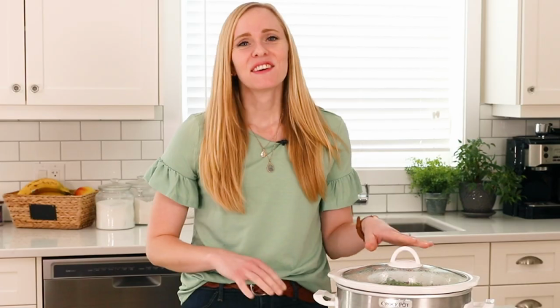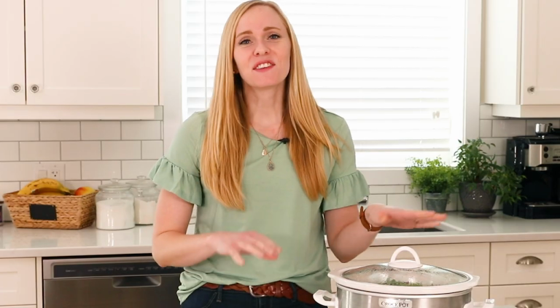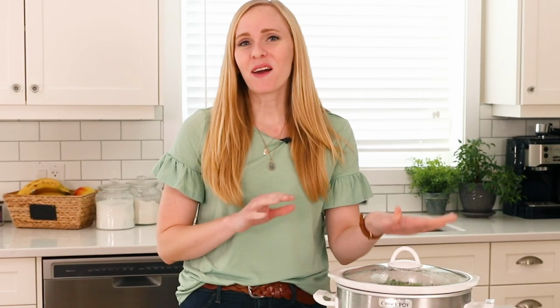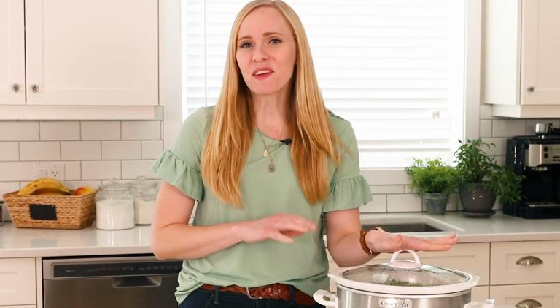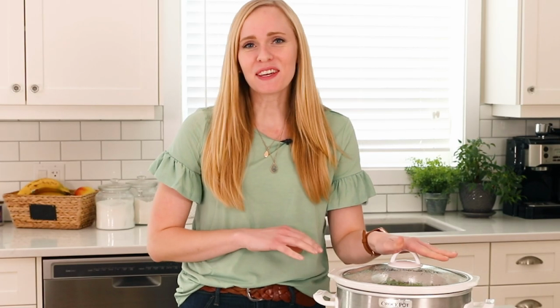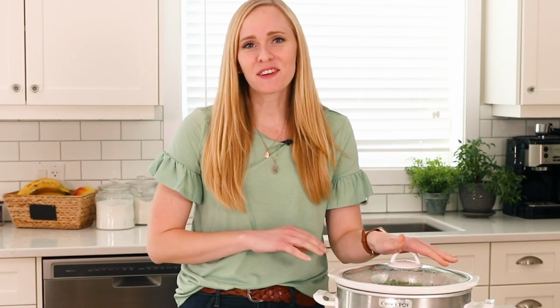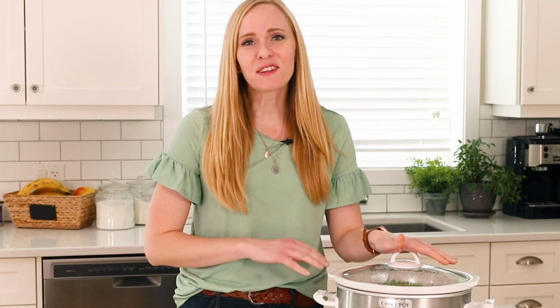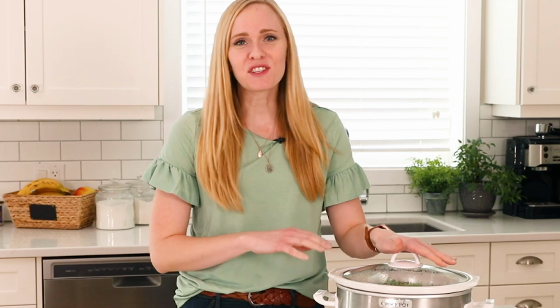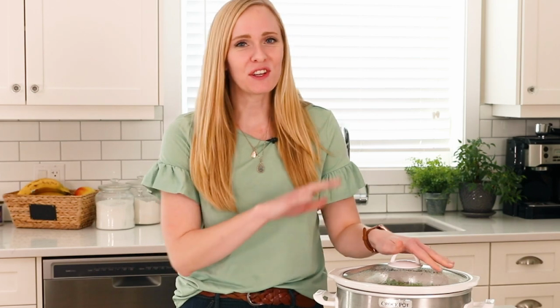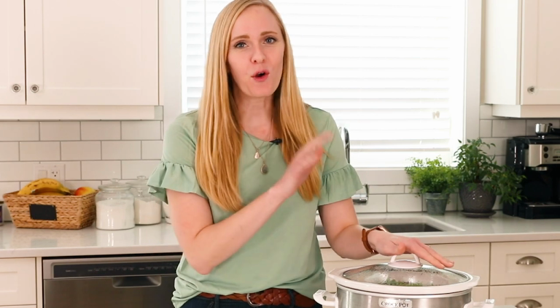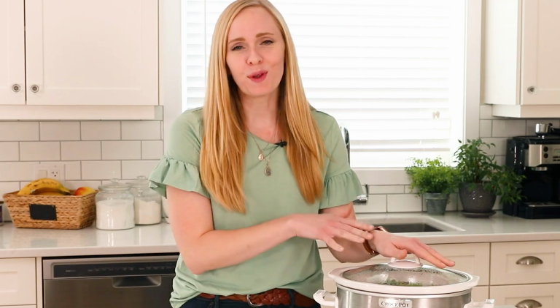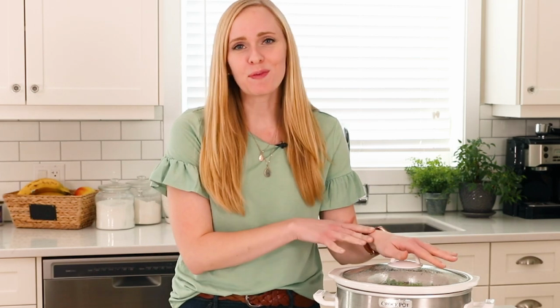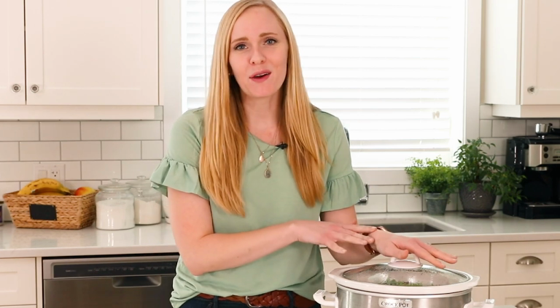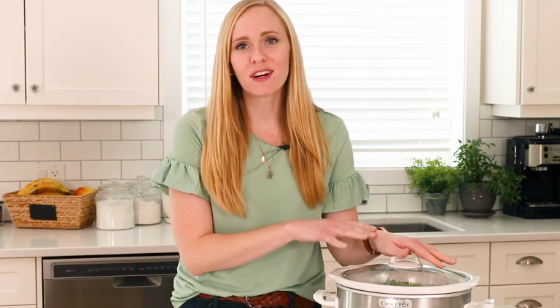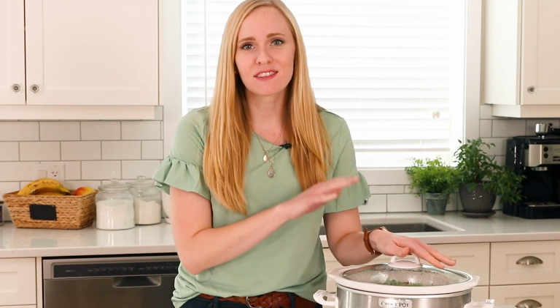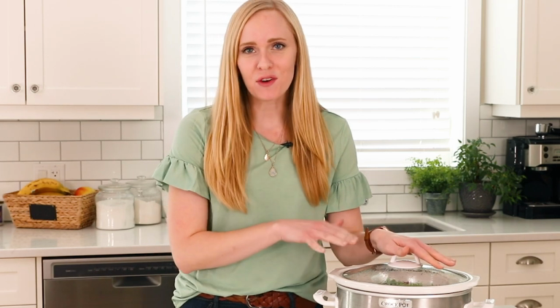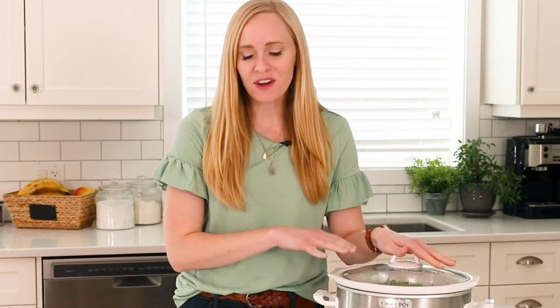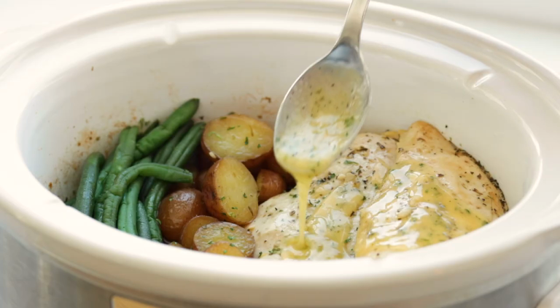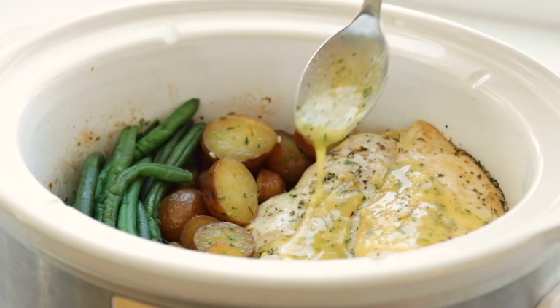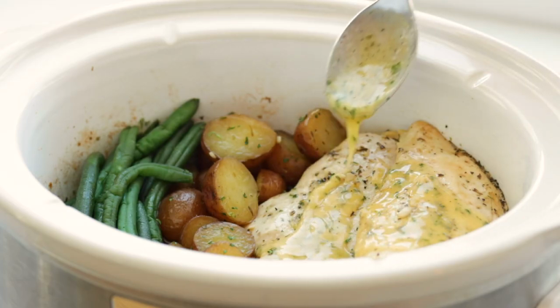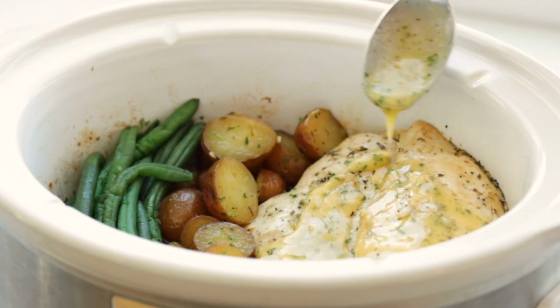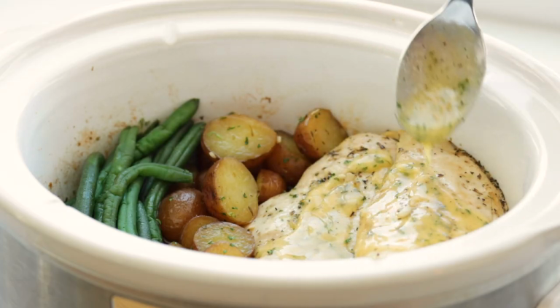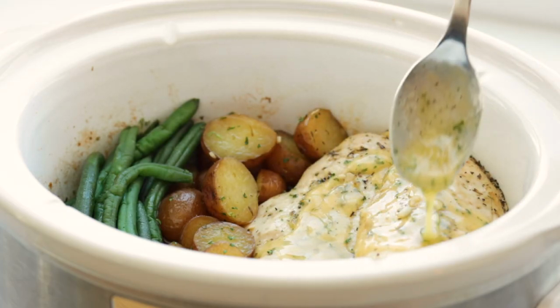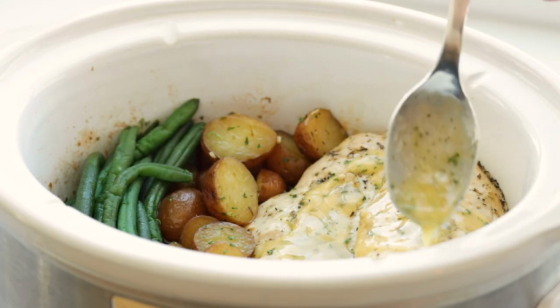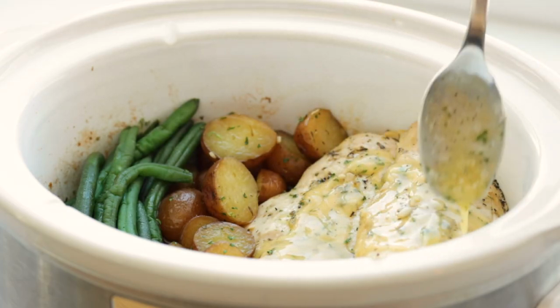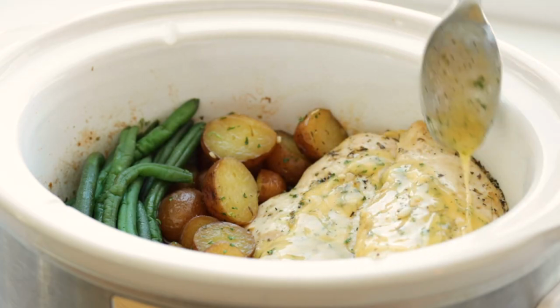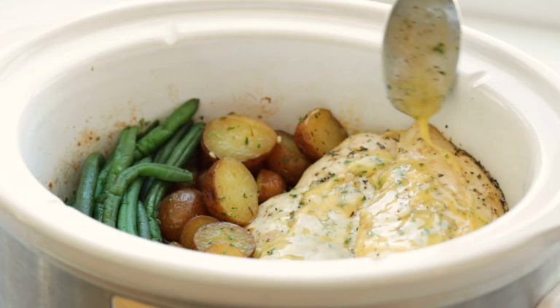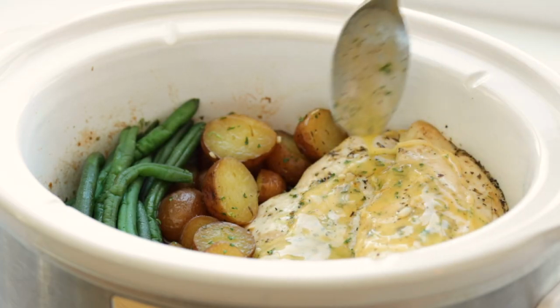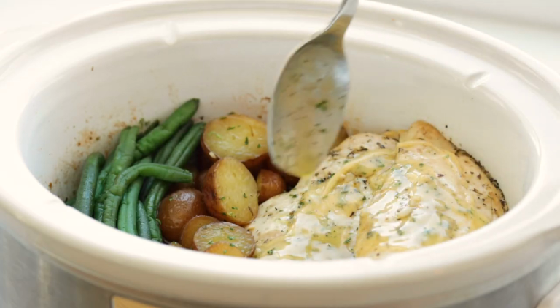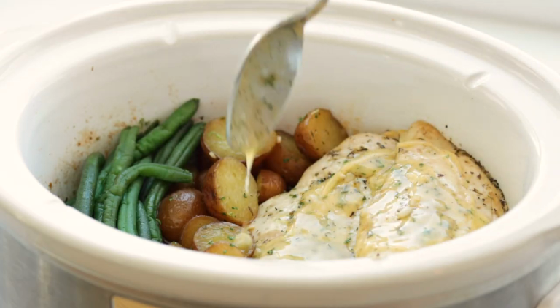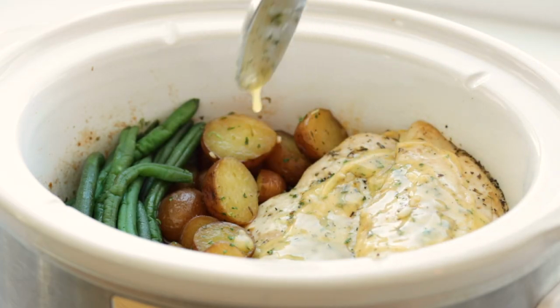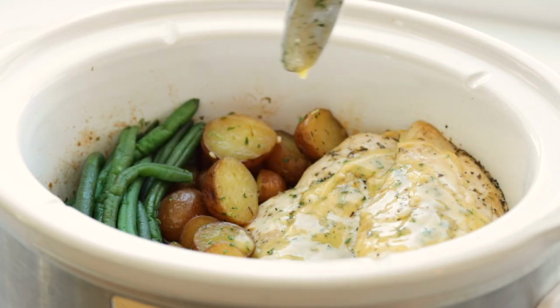So everything is cooked. We're just going to open up our slow cooker and then pour that garlic butter right over the top.